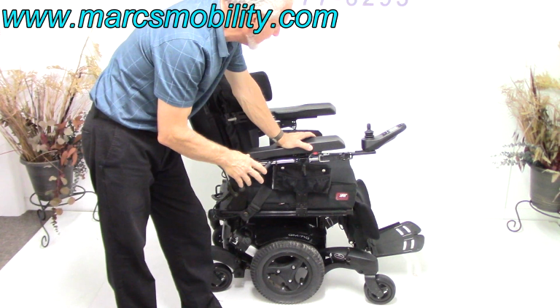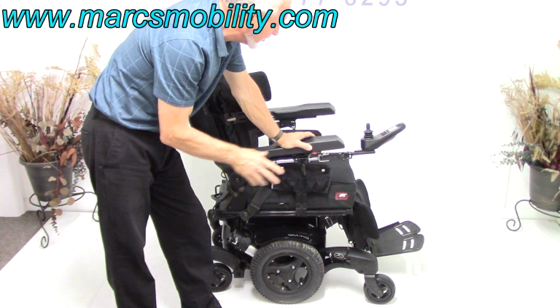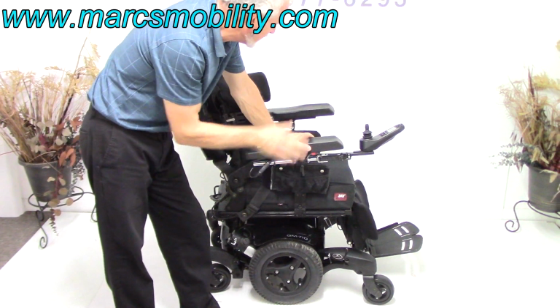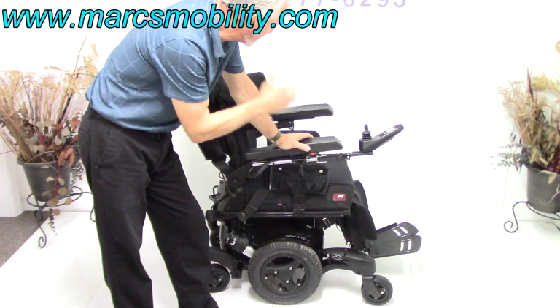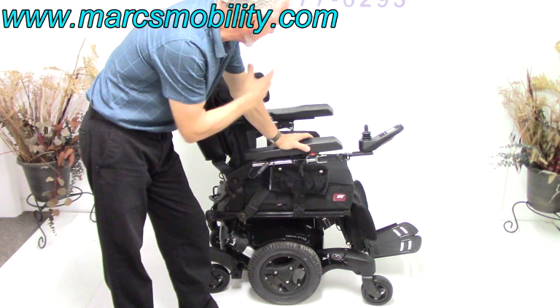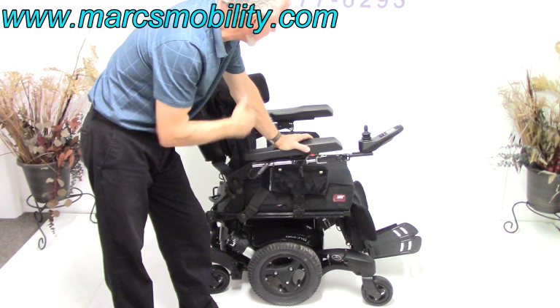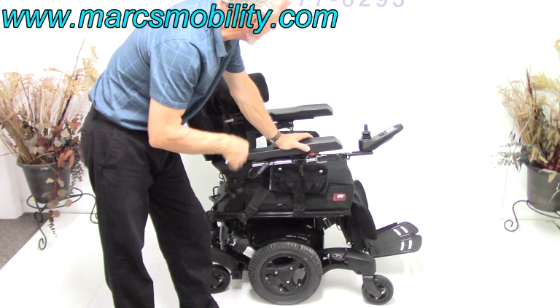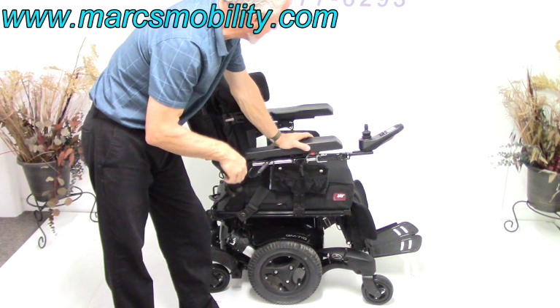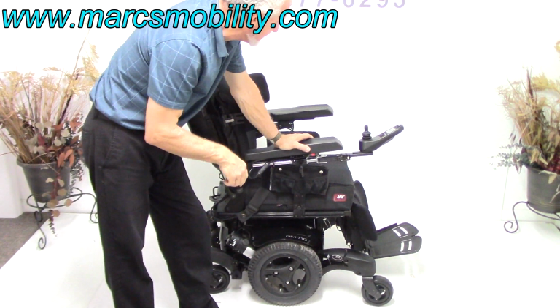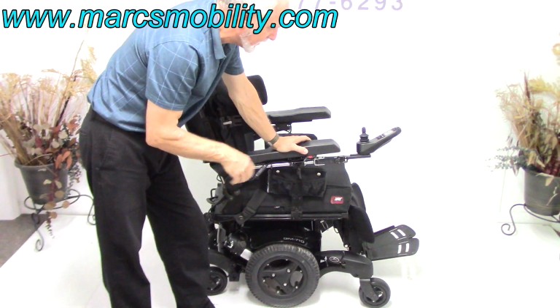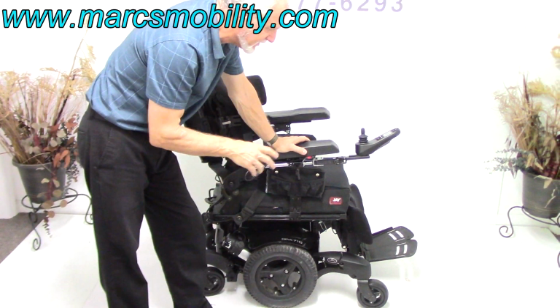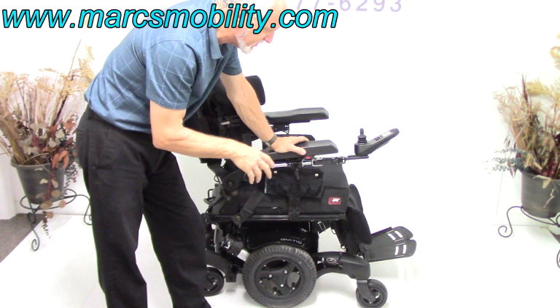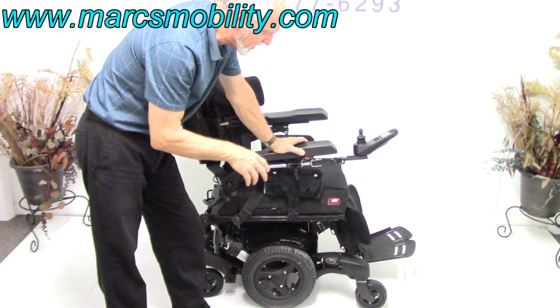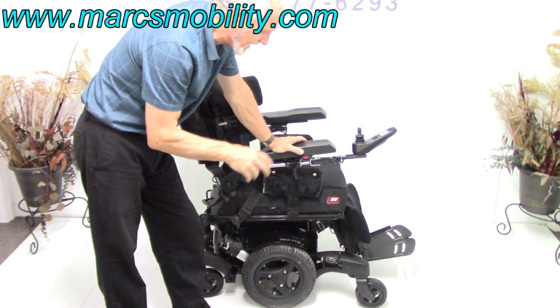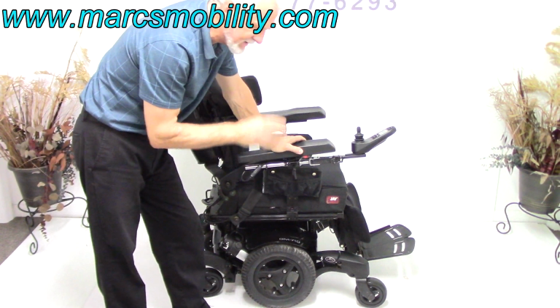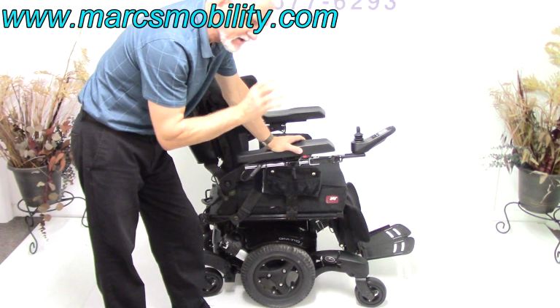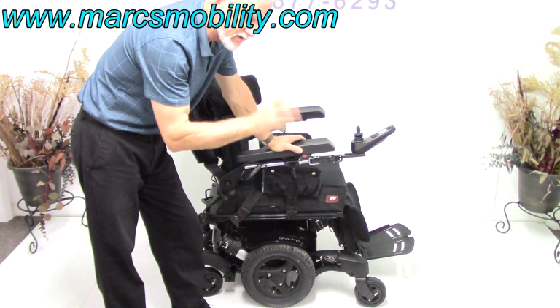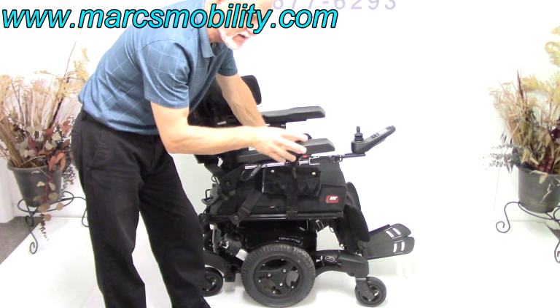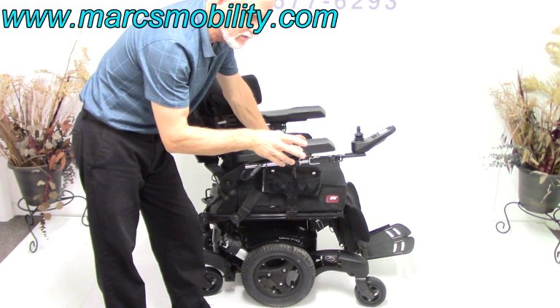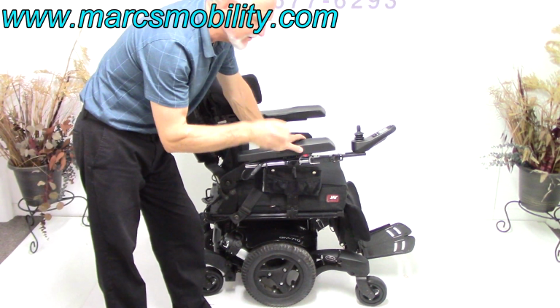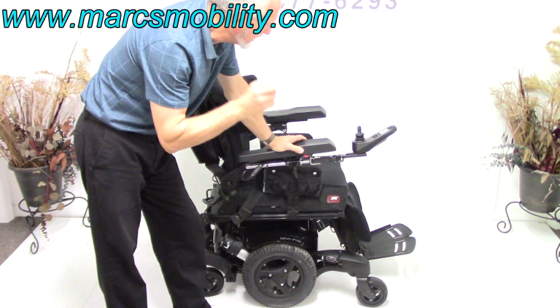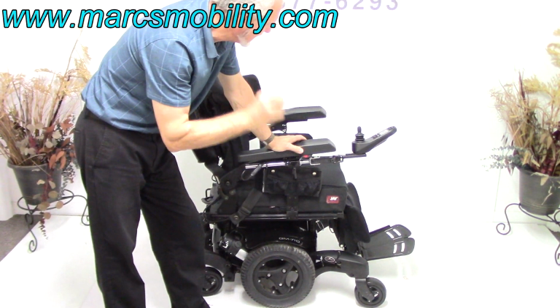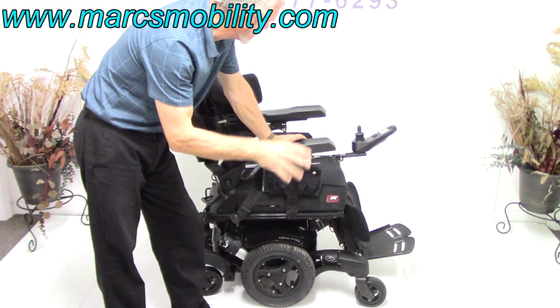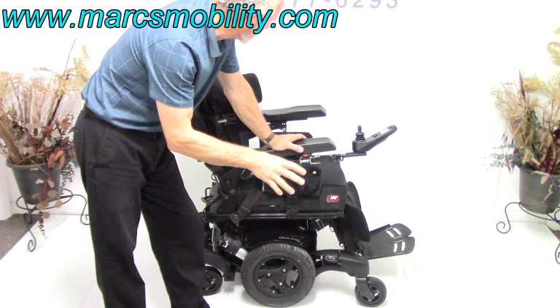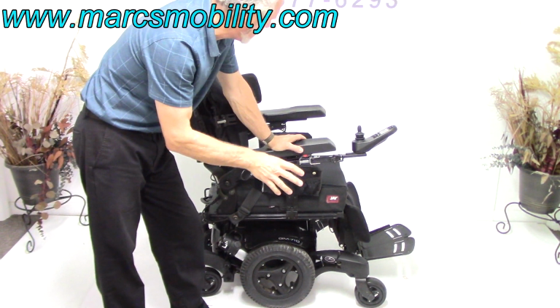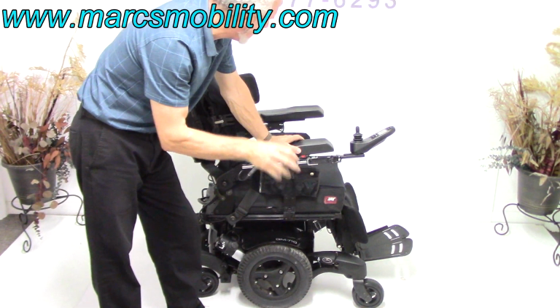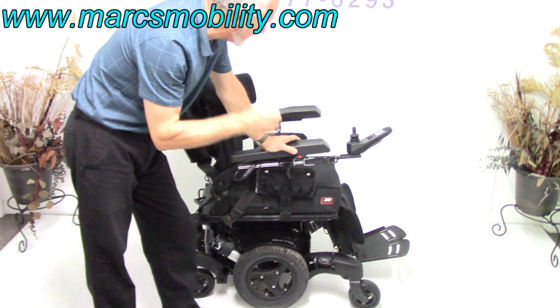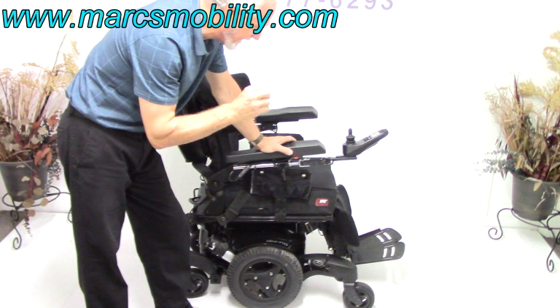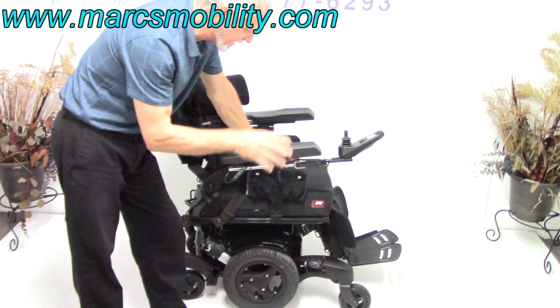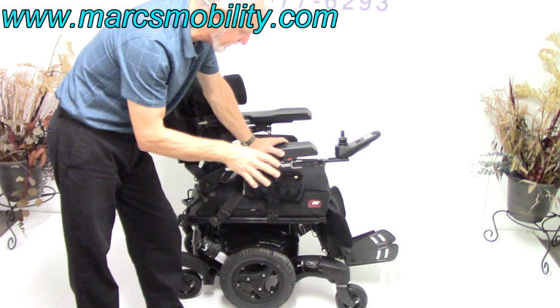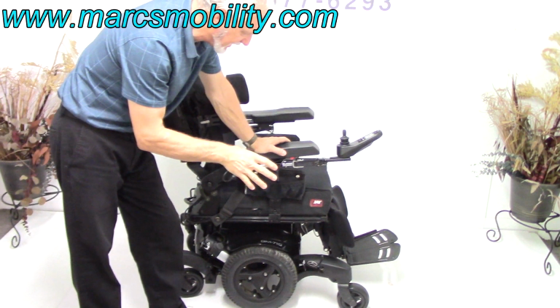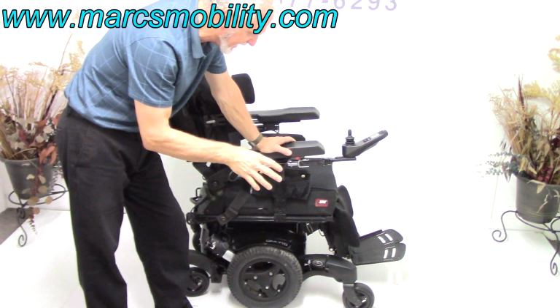This chair has the newest electronics. It has electric tilt, electric recline, and electric legs.